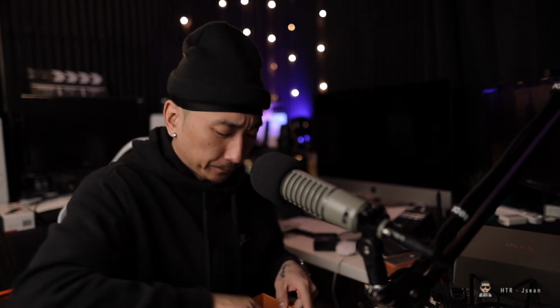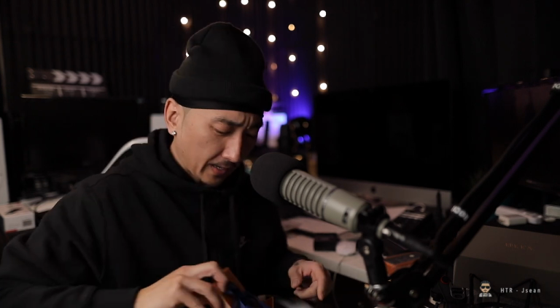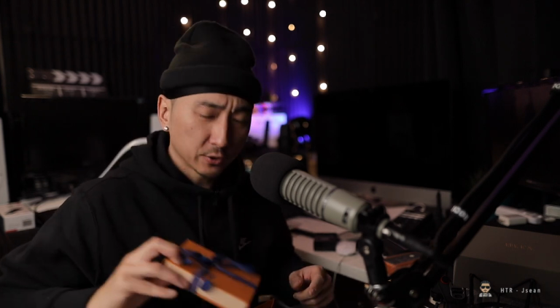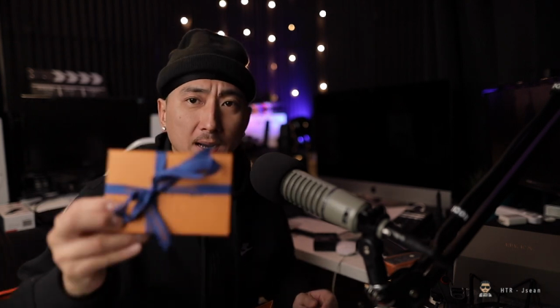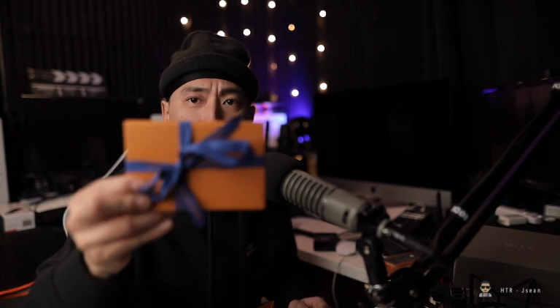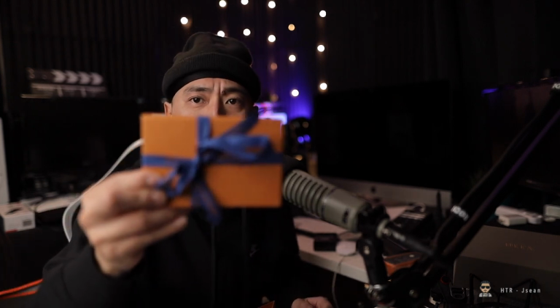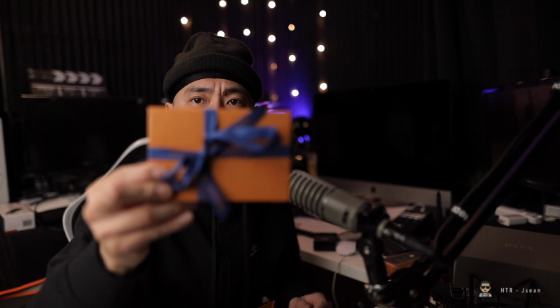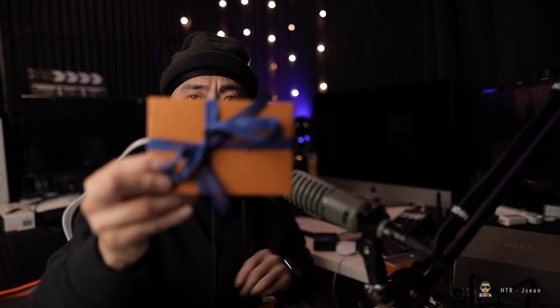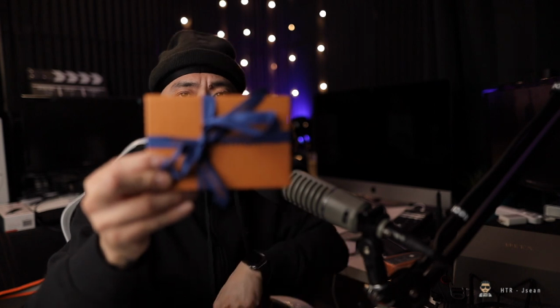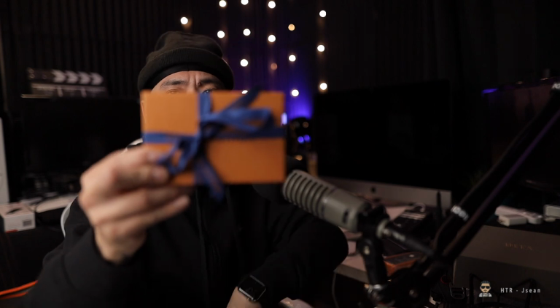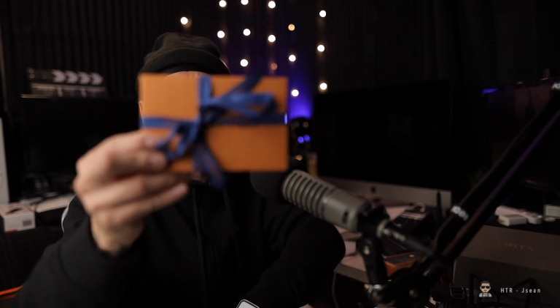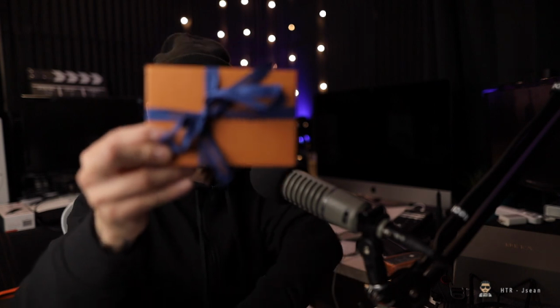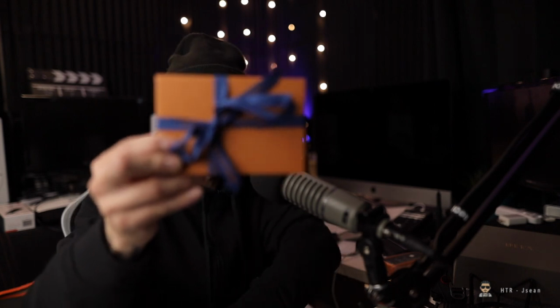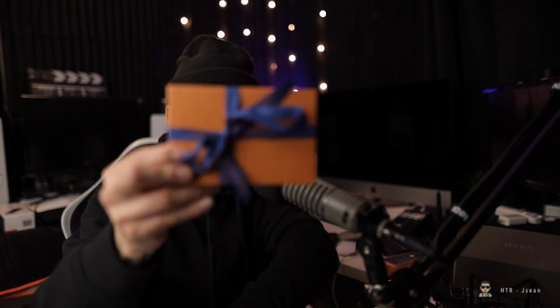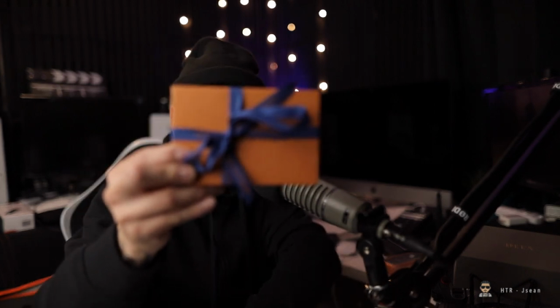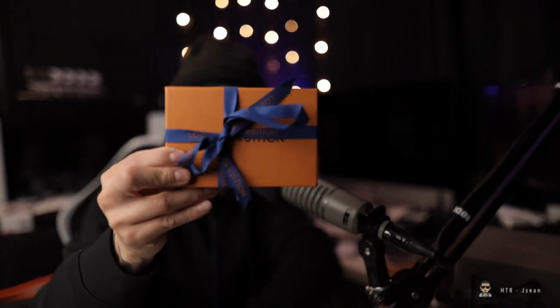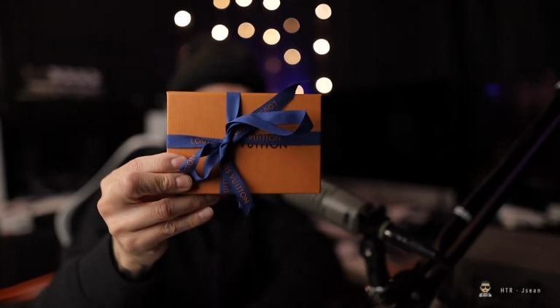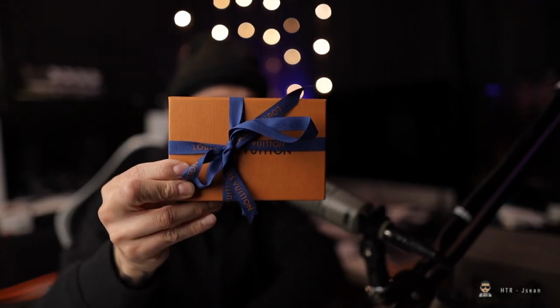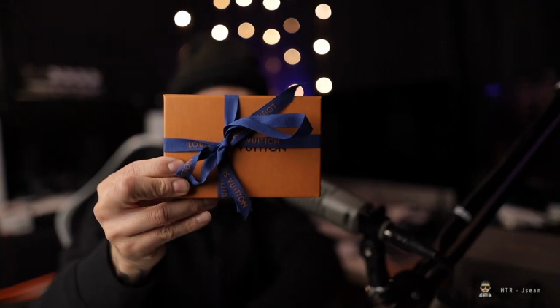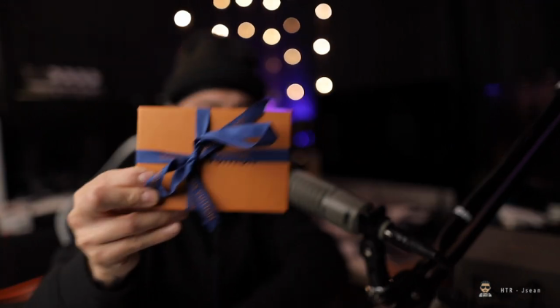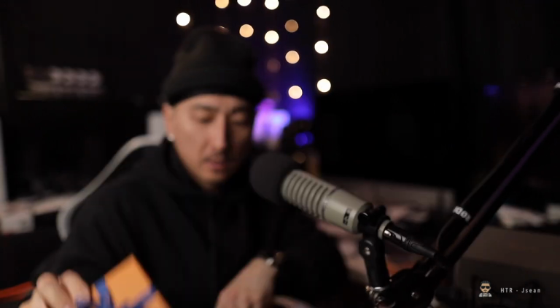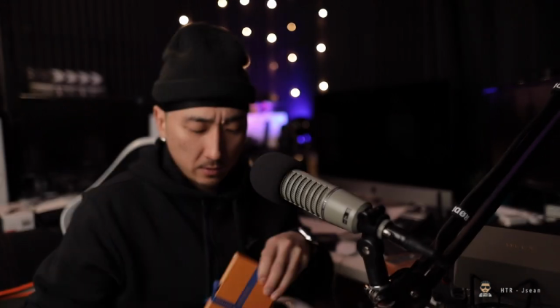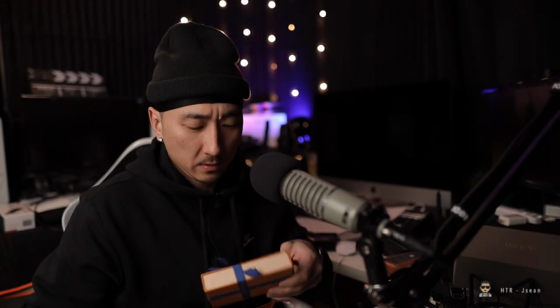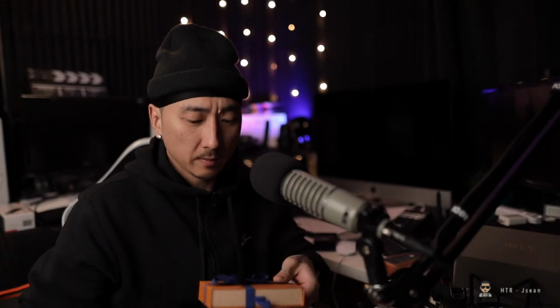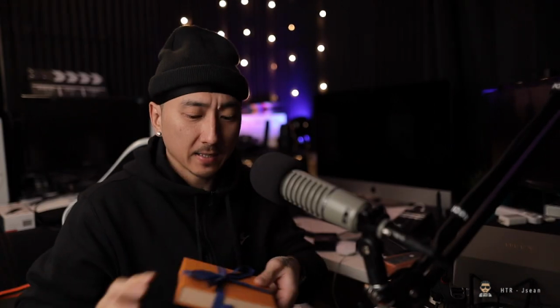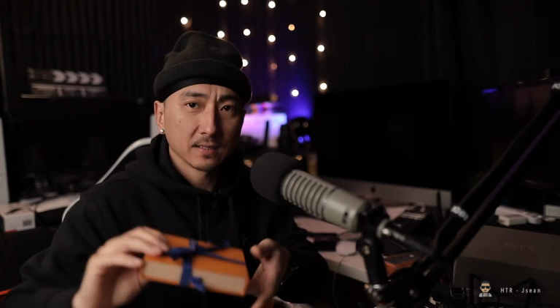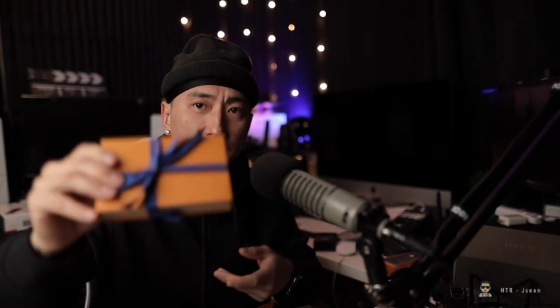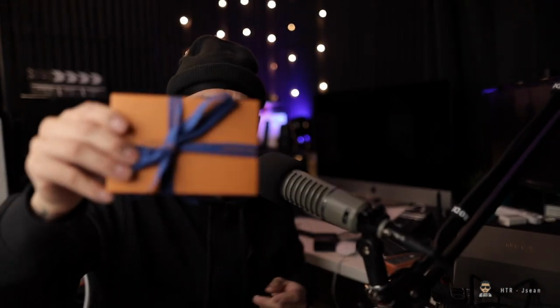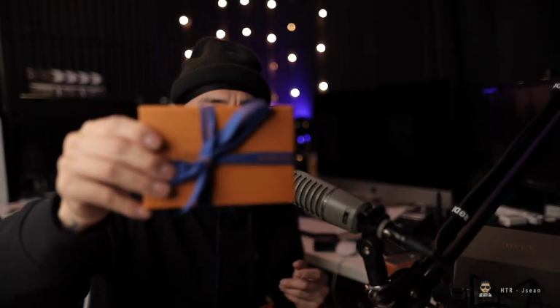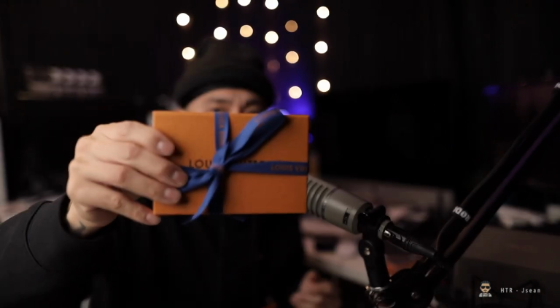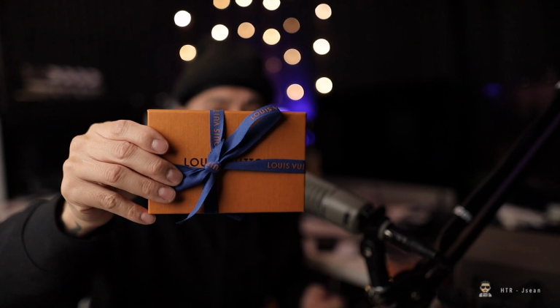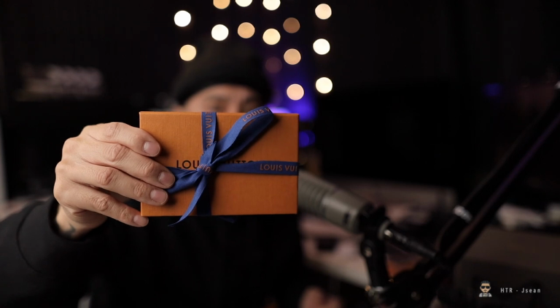I got two boxes here. They wrap it up pretty nice as they should. The boxing, the packaging is really nice.